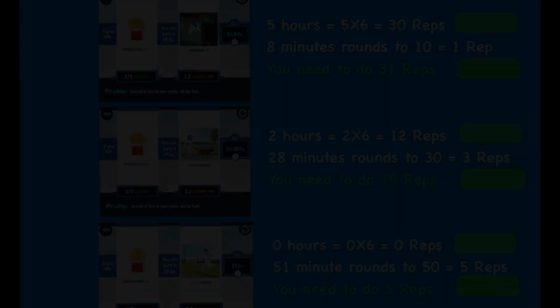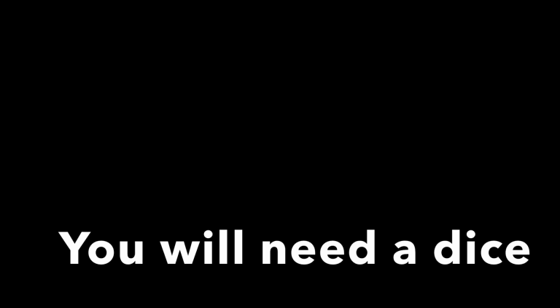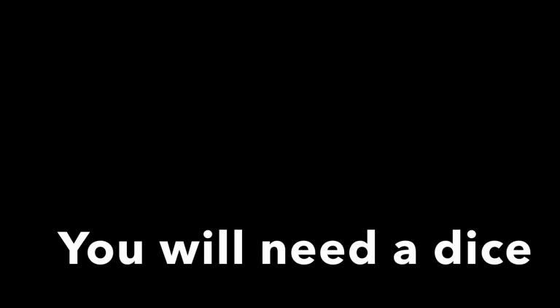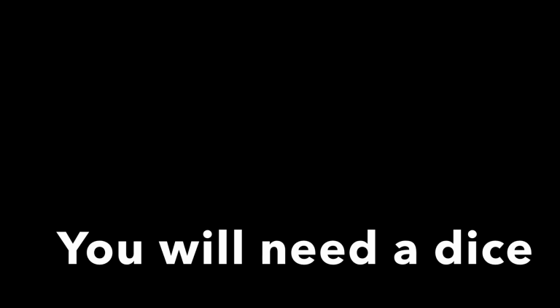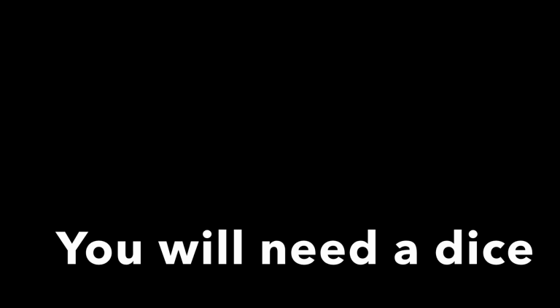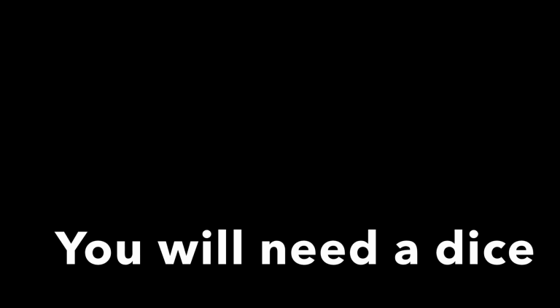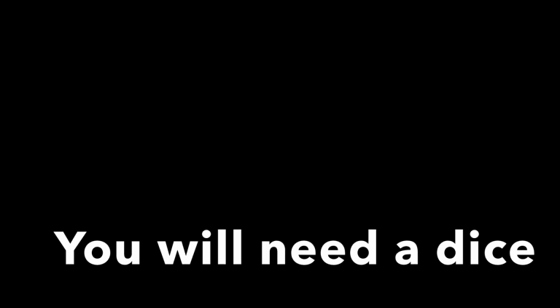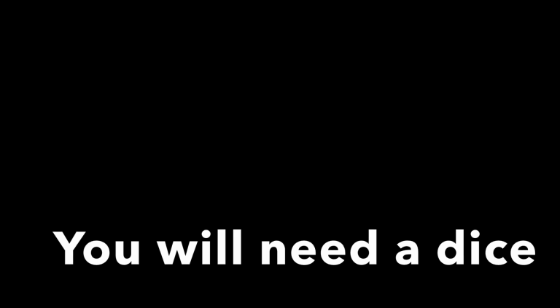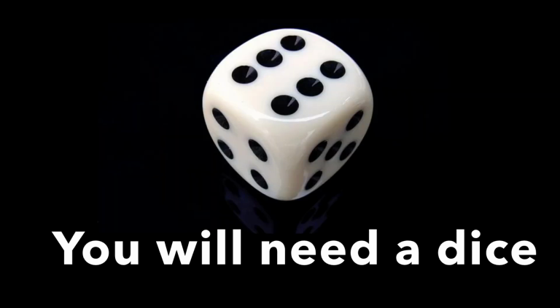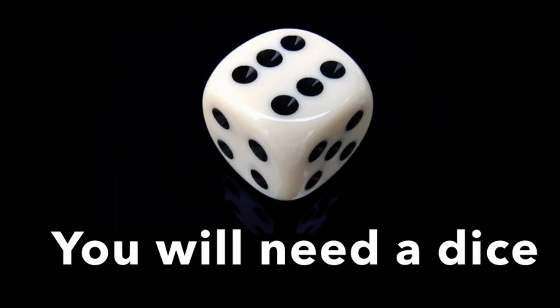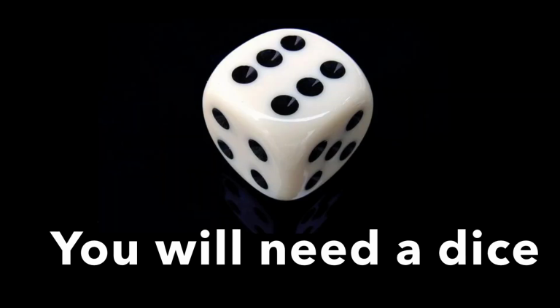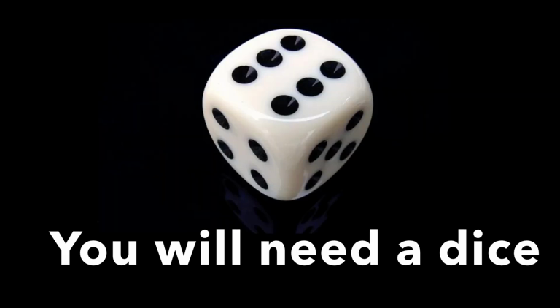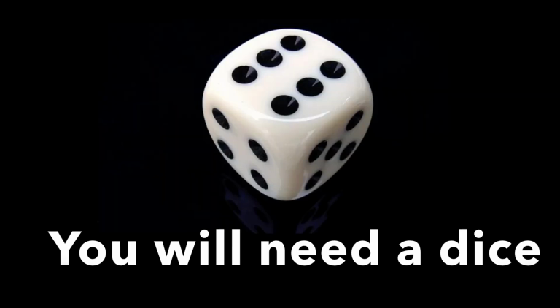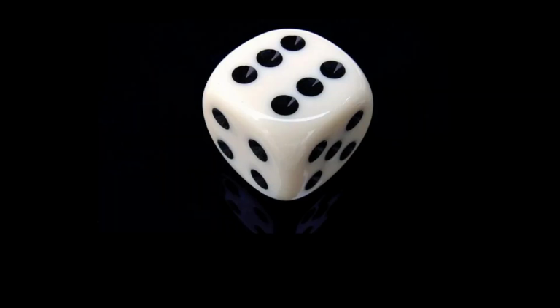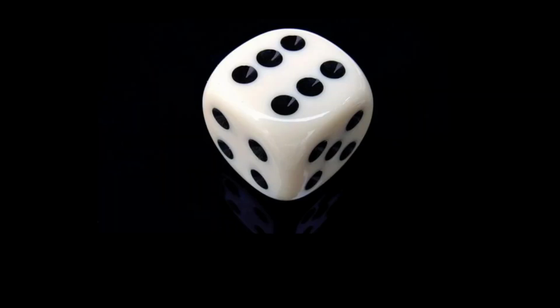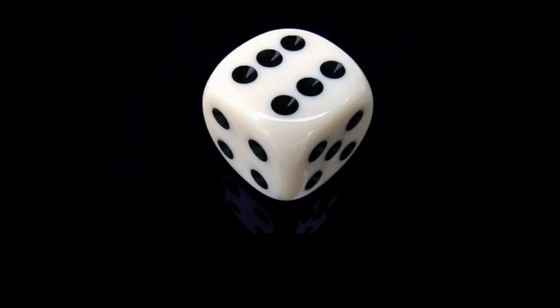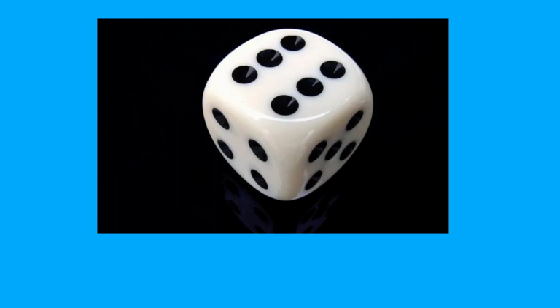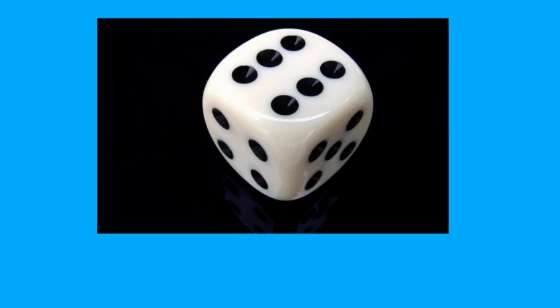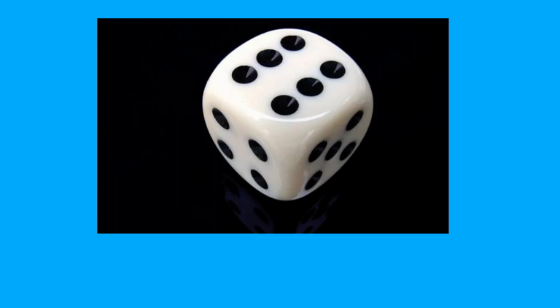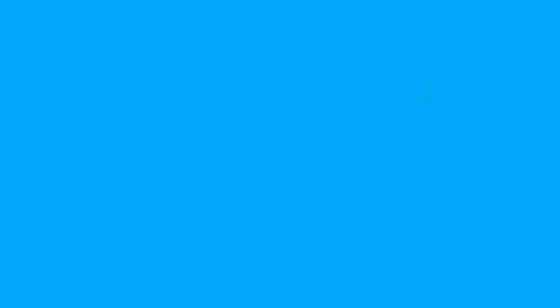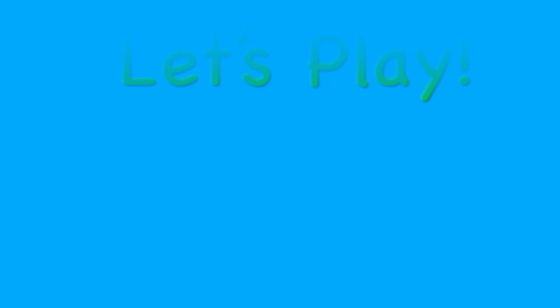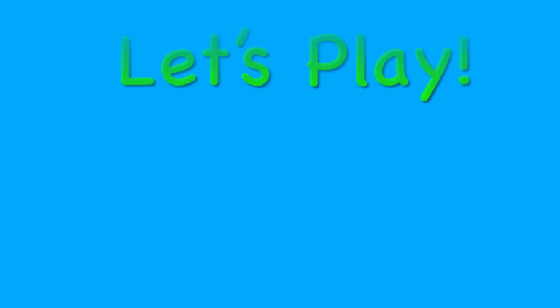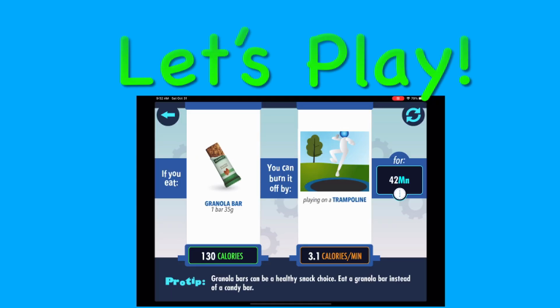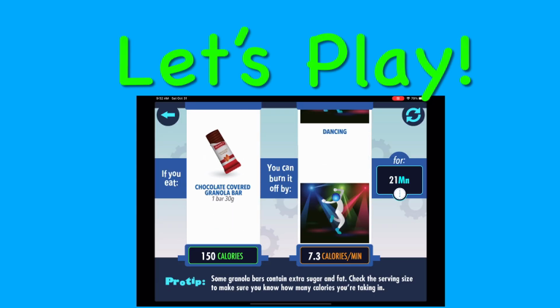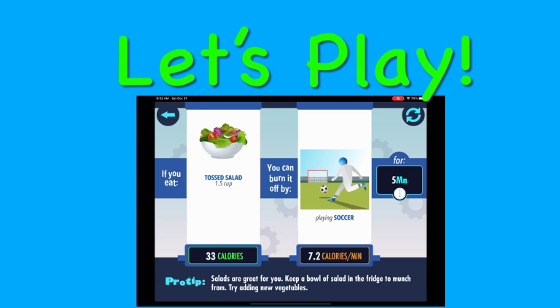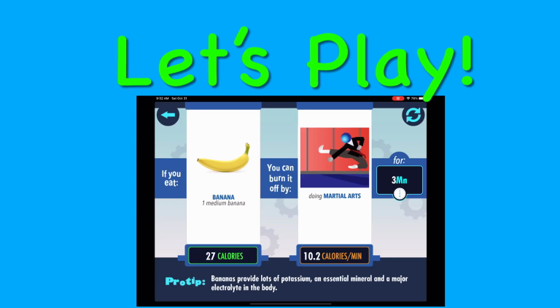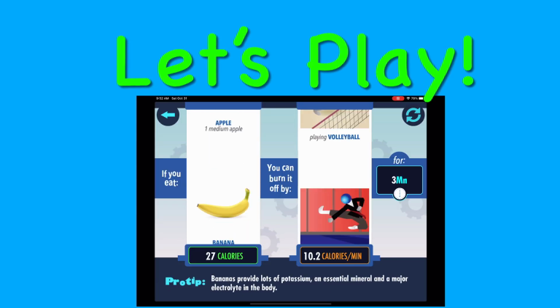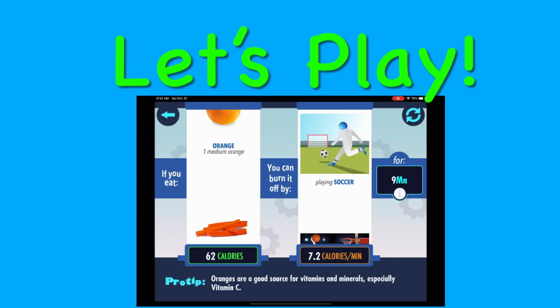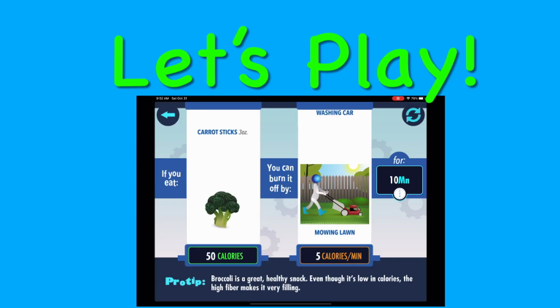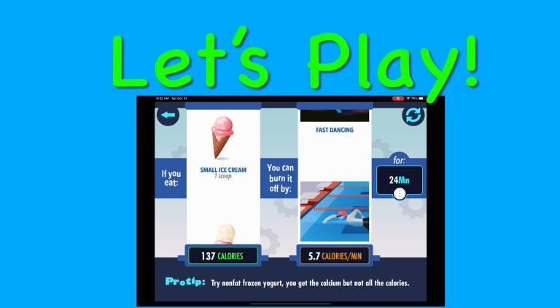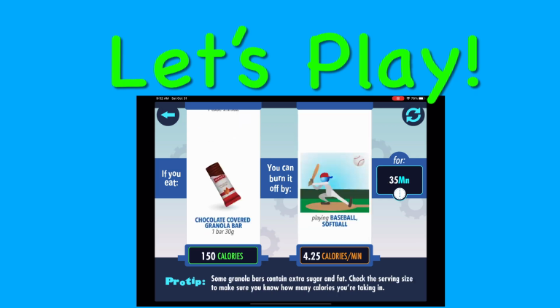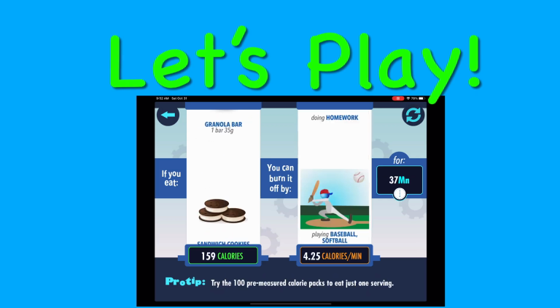You will need a dice to play the game. Let's play. I'll spin.